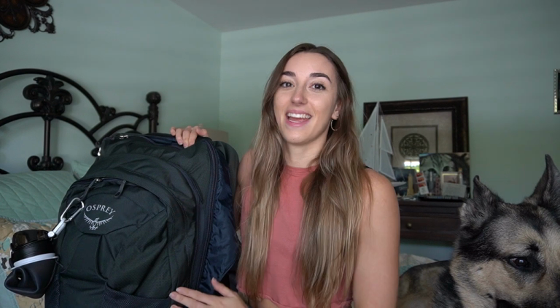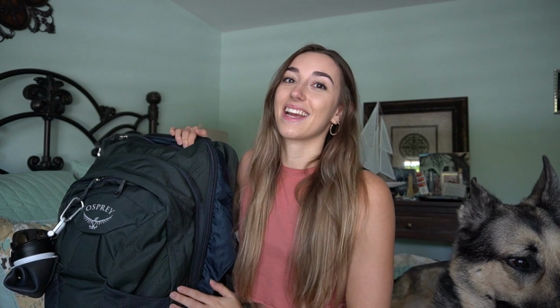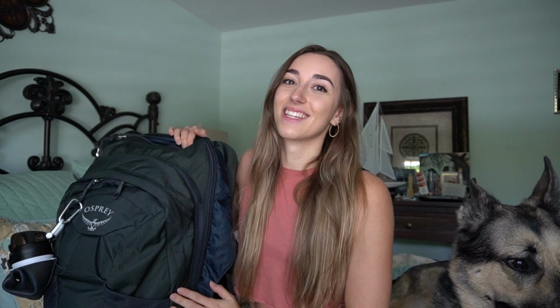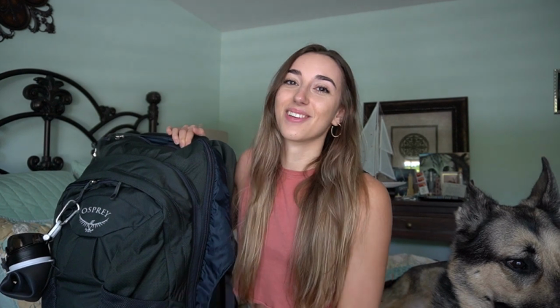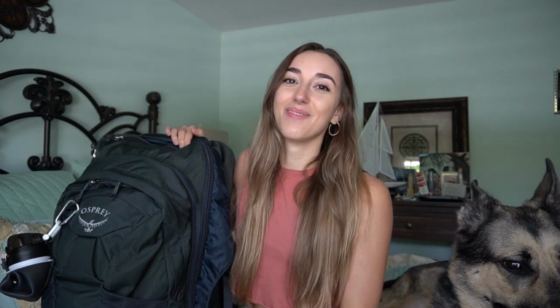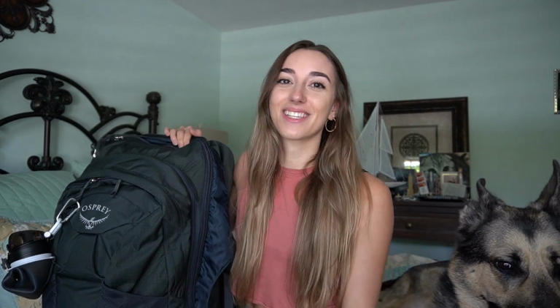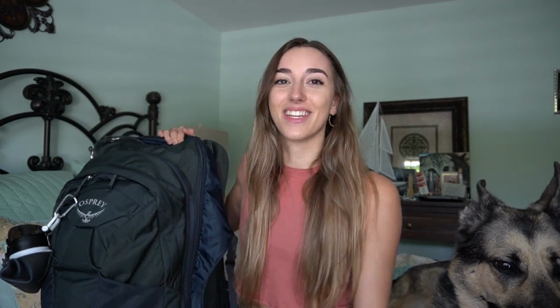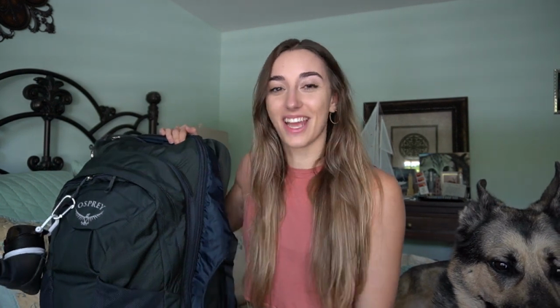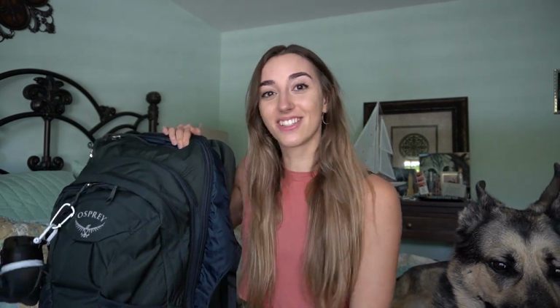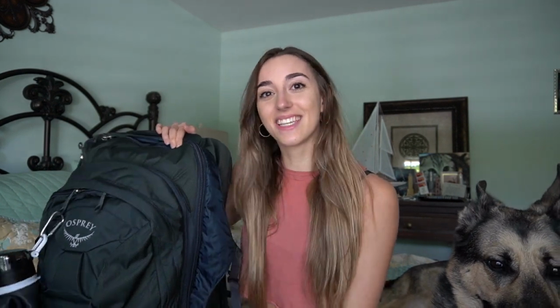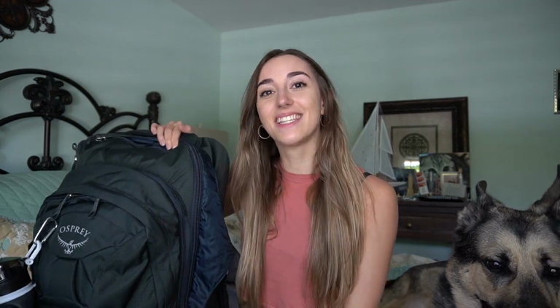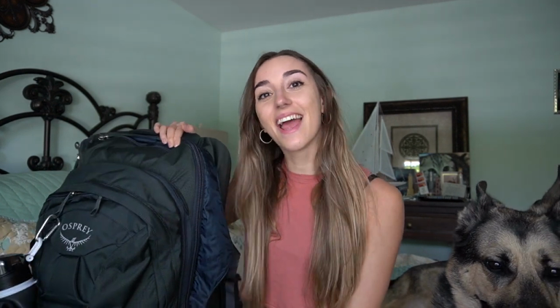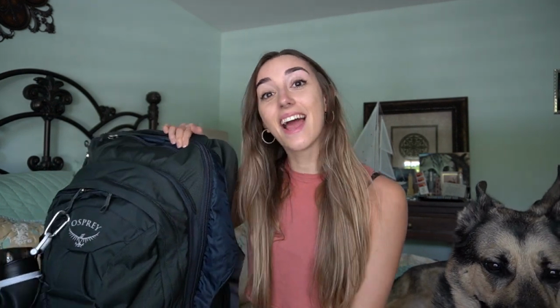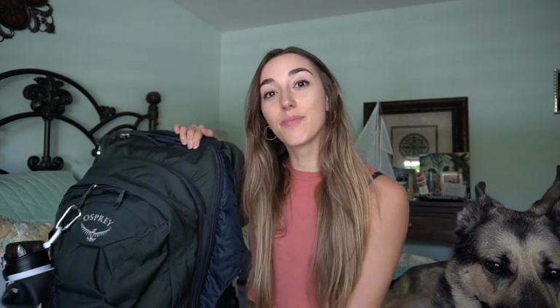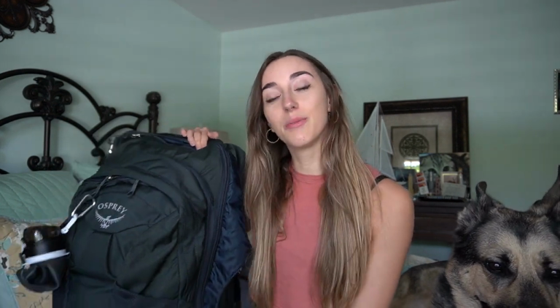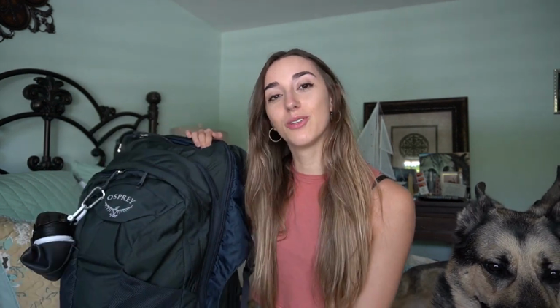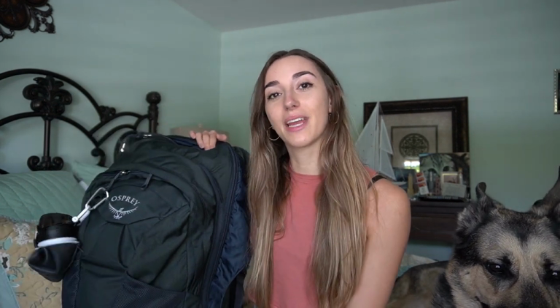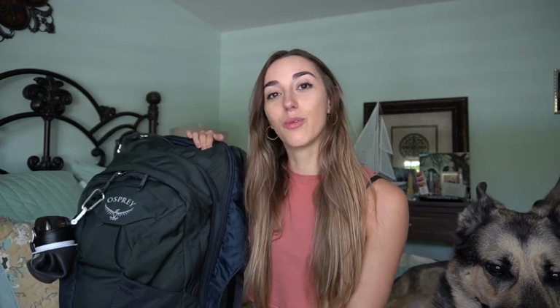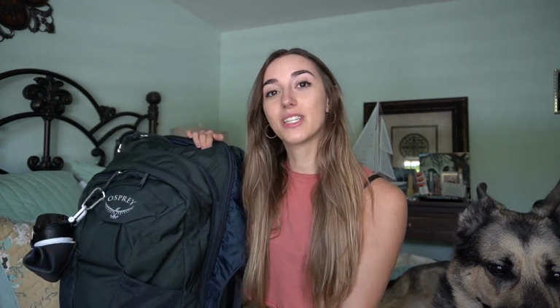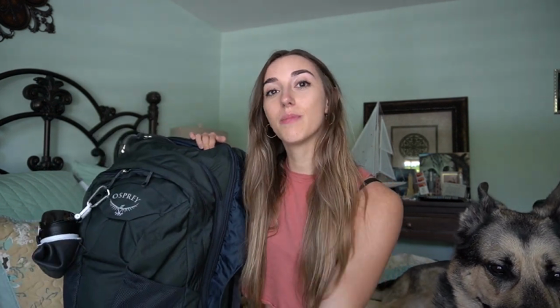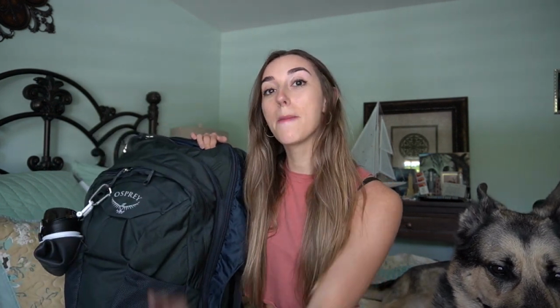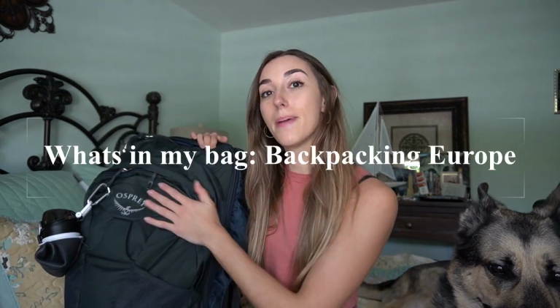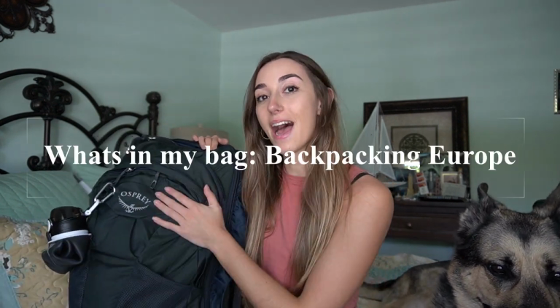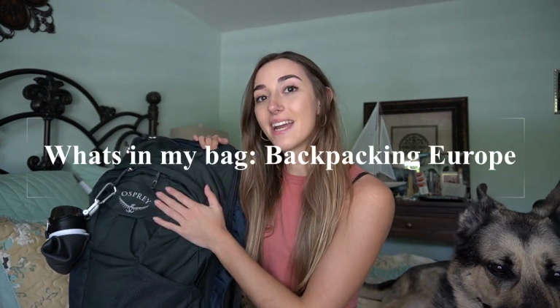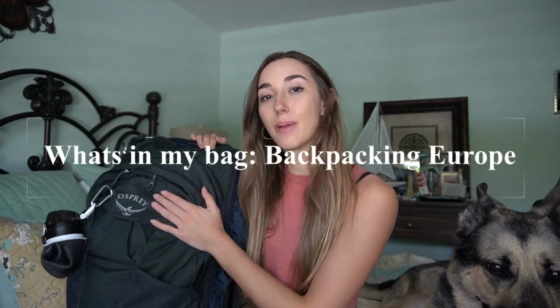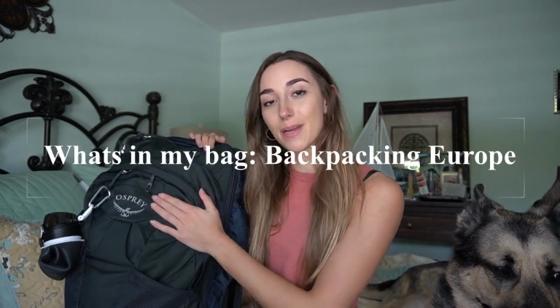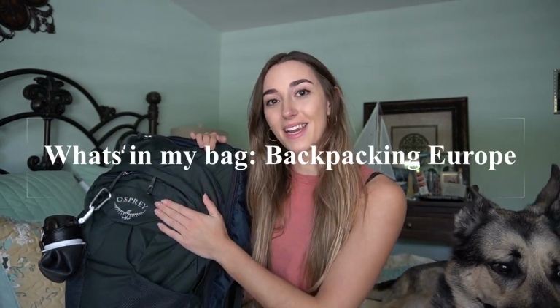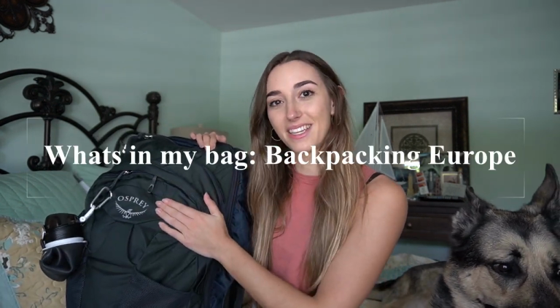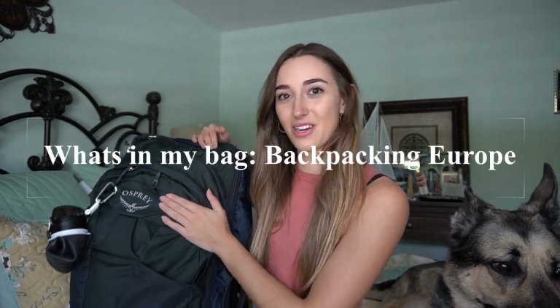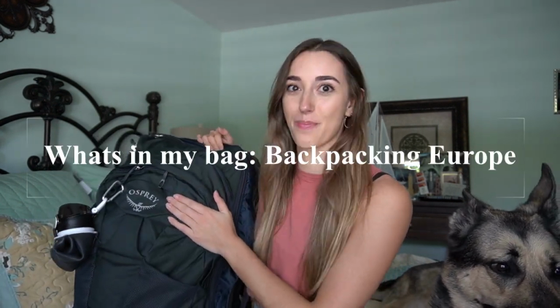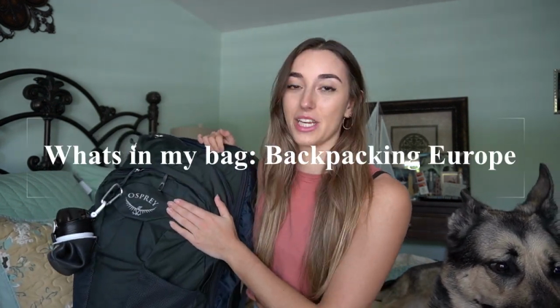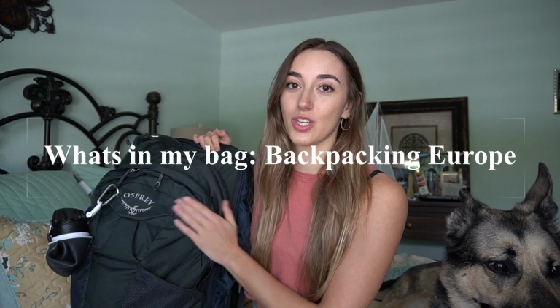Hey guys, welcome back to my channel. Today I'm going to be doing a What's in My Bag, Backpacking Europe edition.